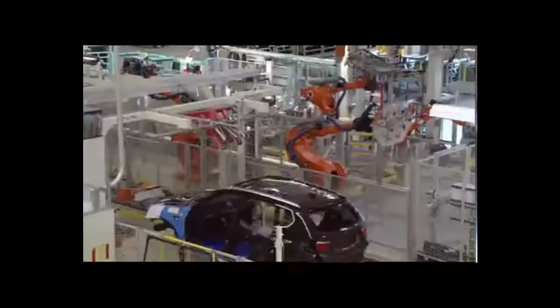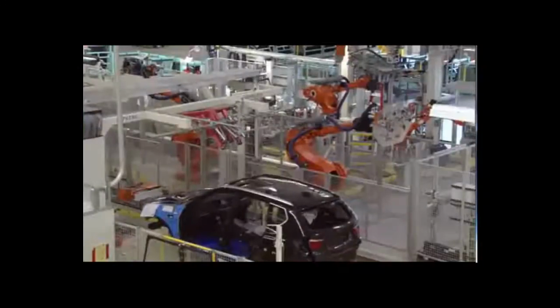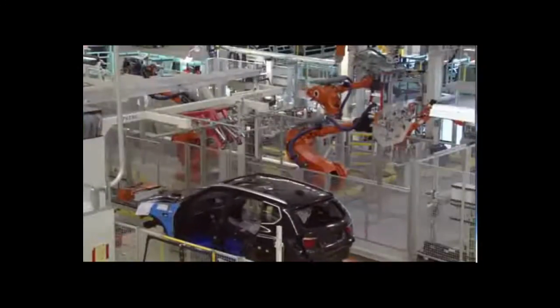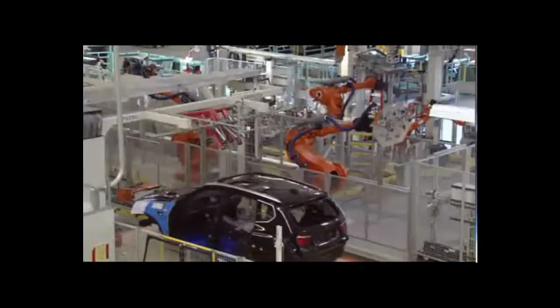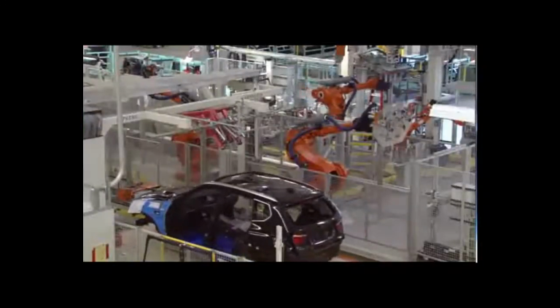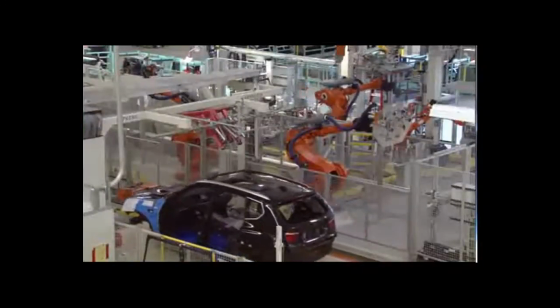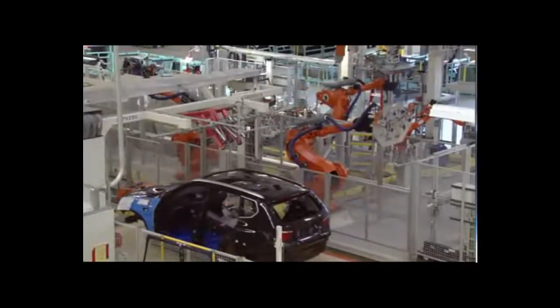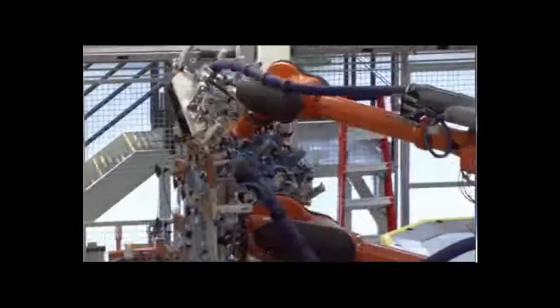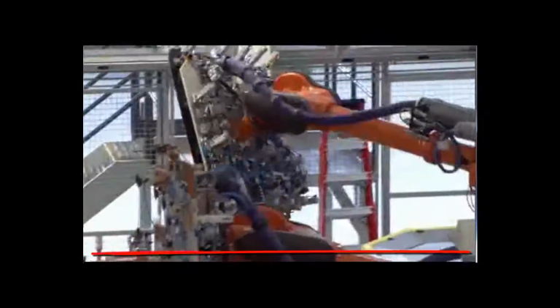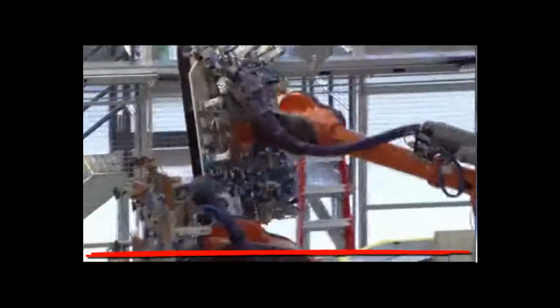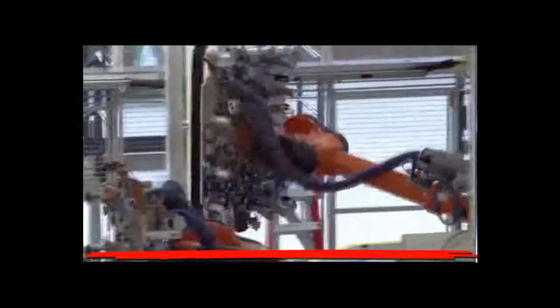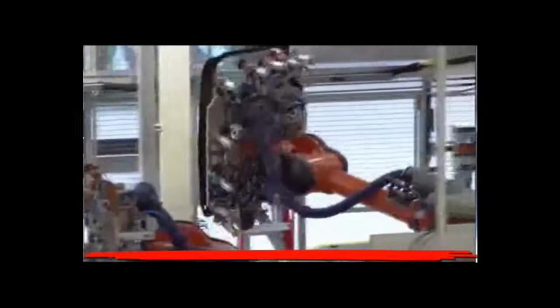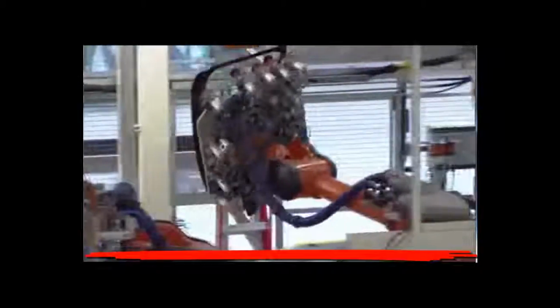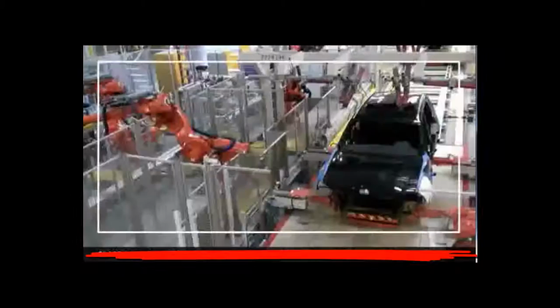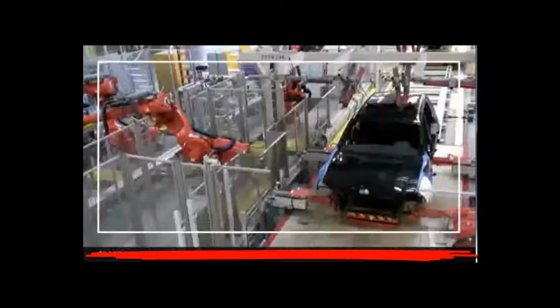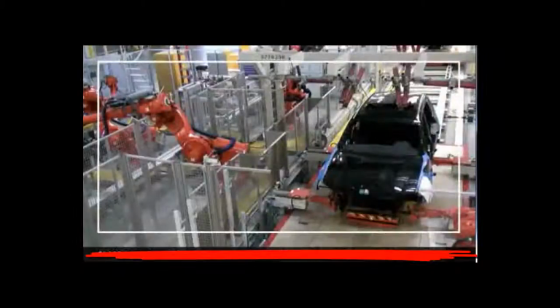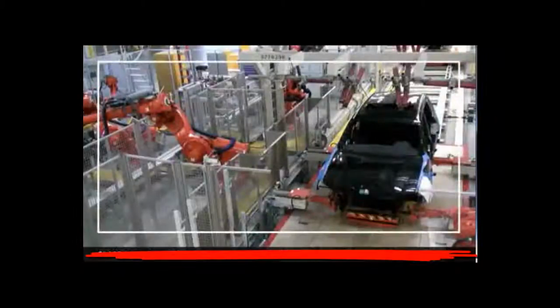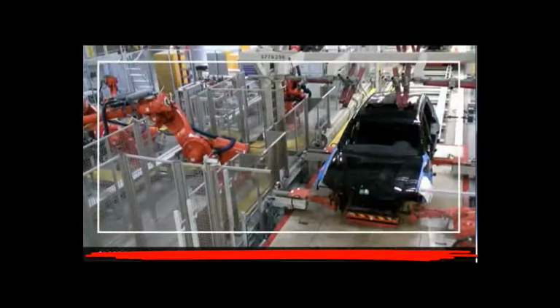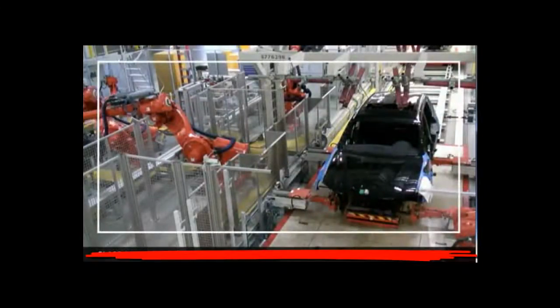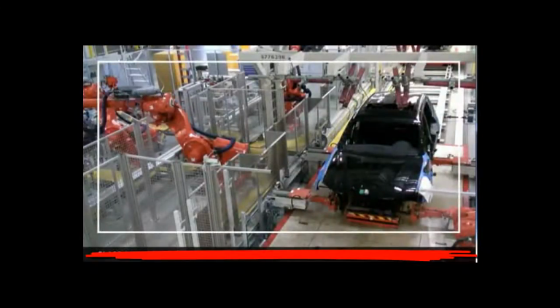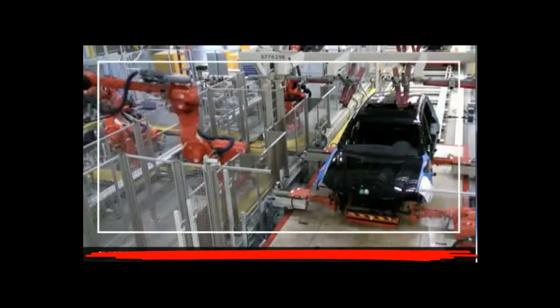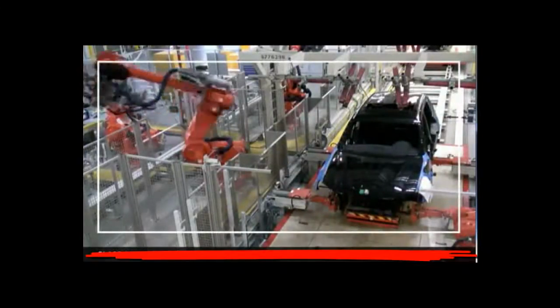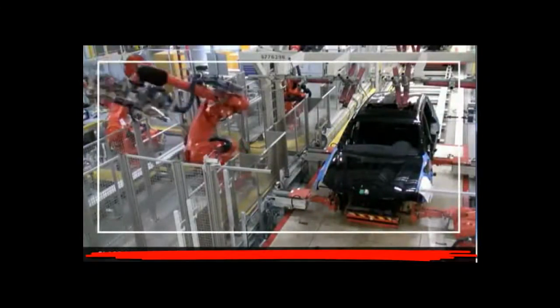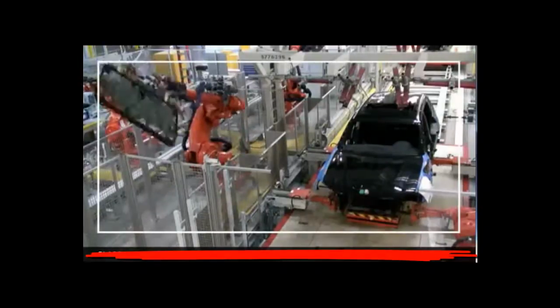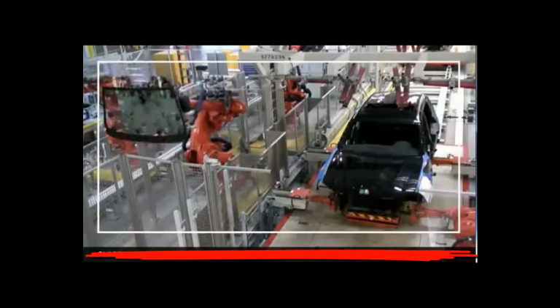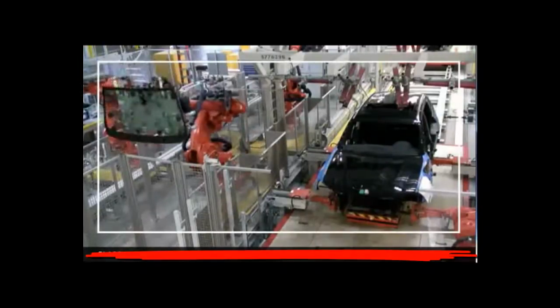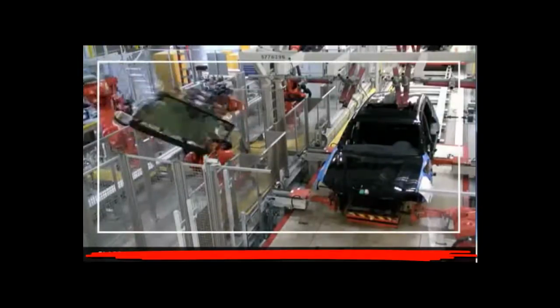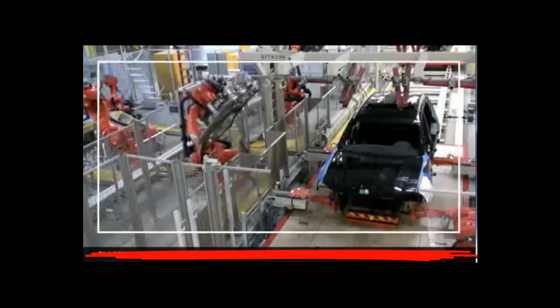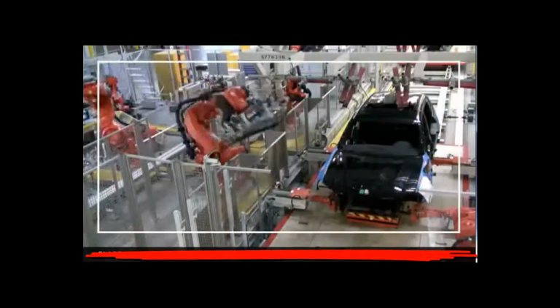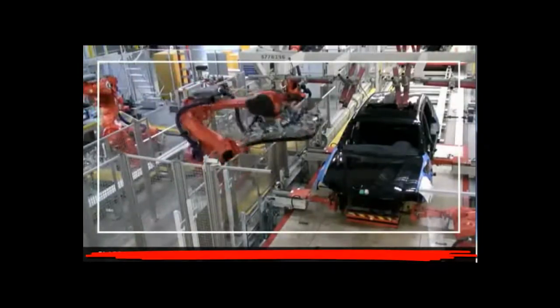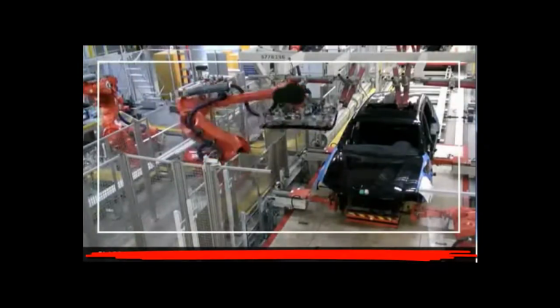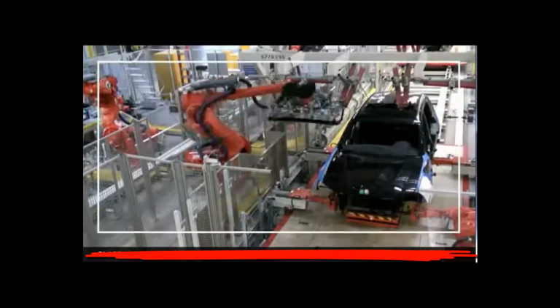Next, it's time for the windshield and rear window. This was the actual windshield installation on your X3.